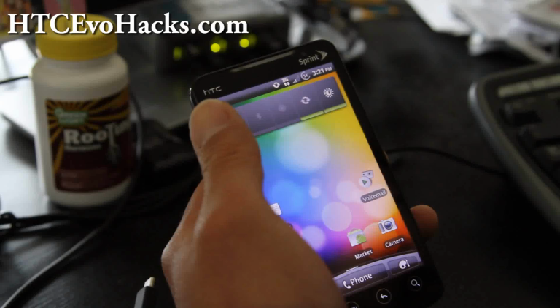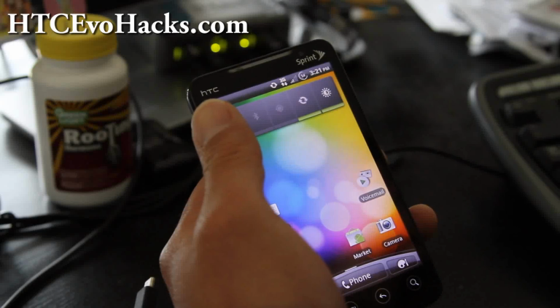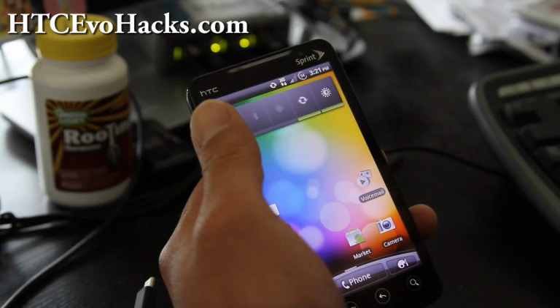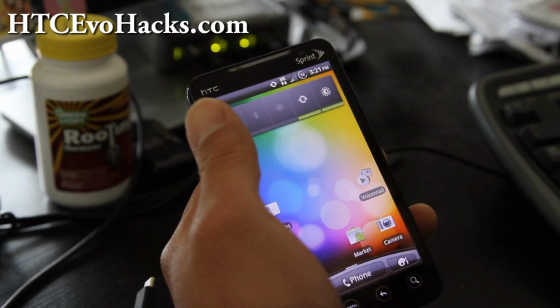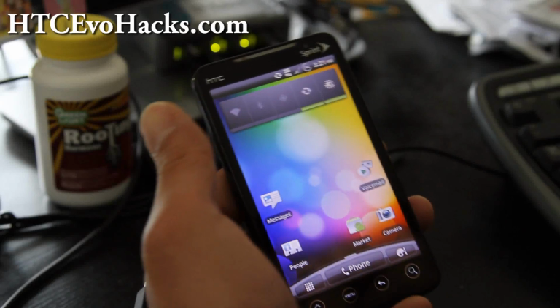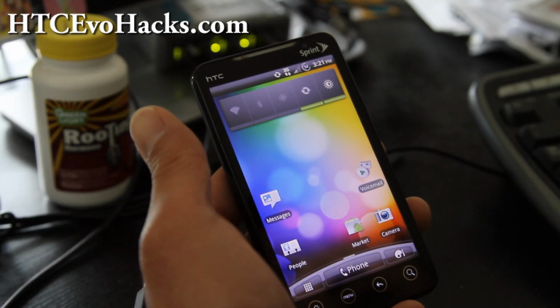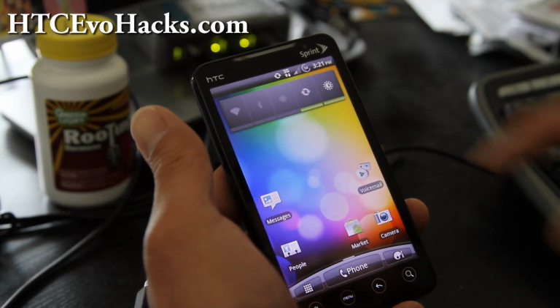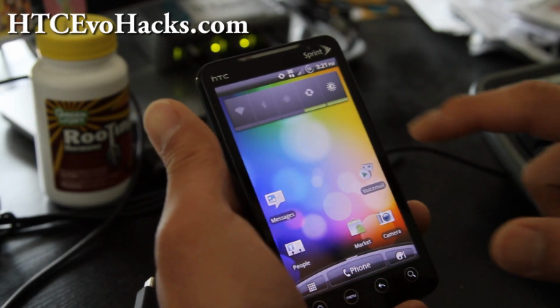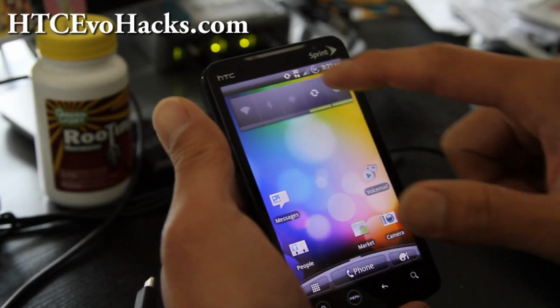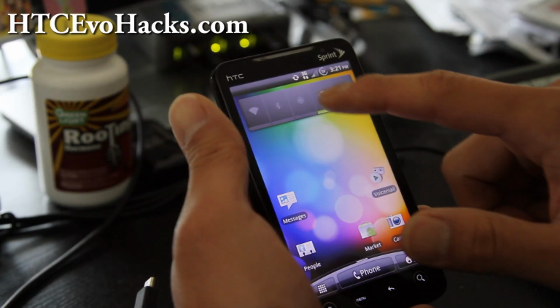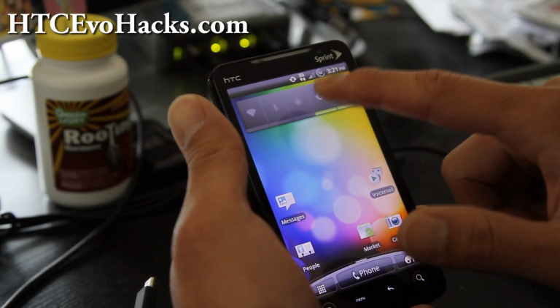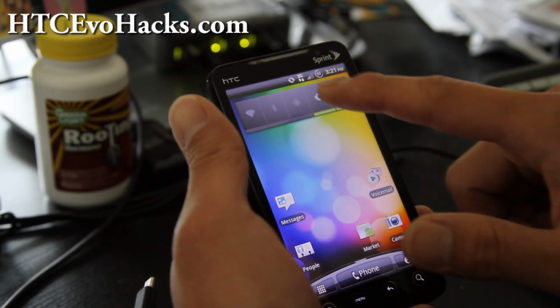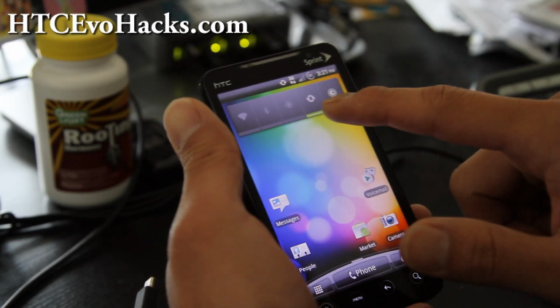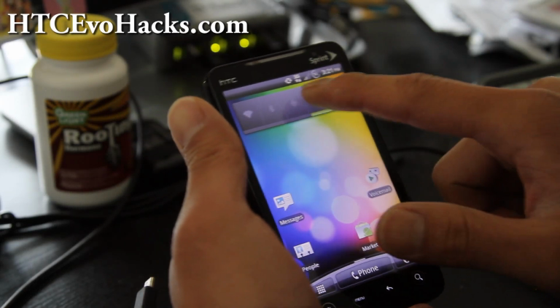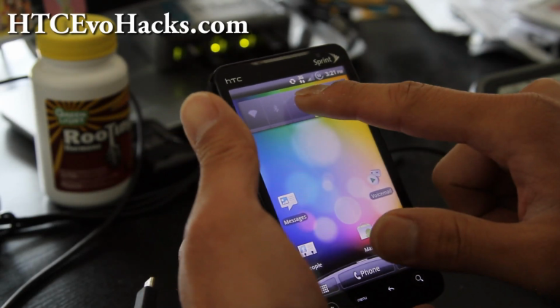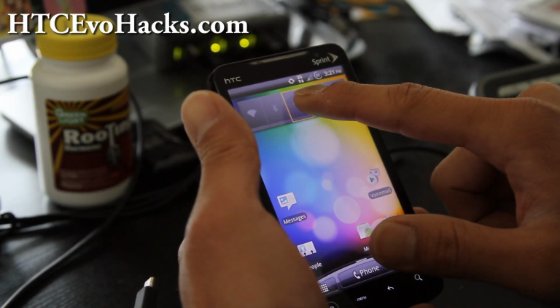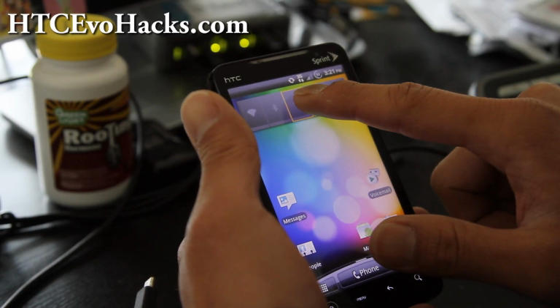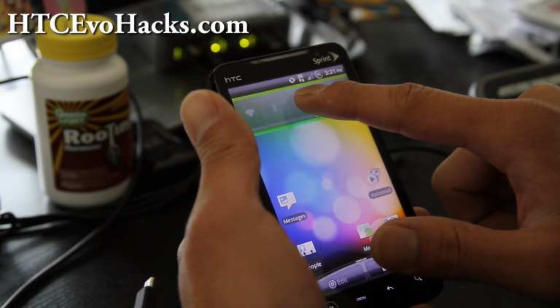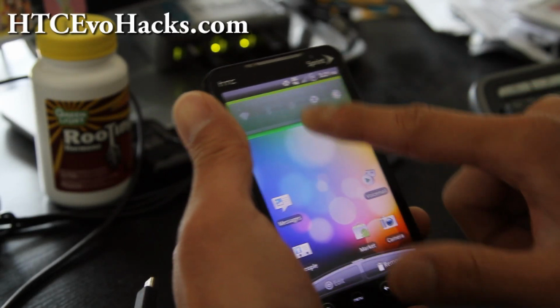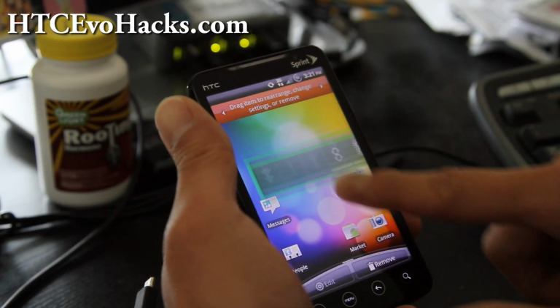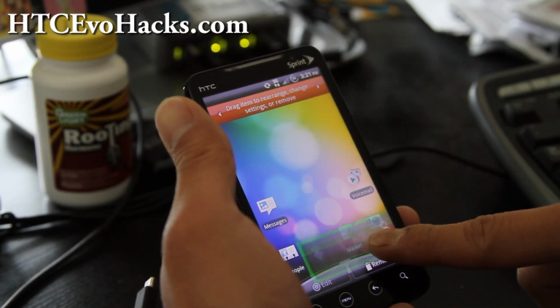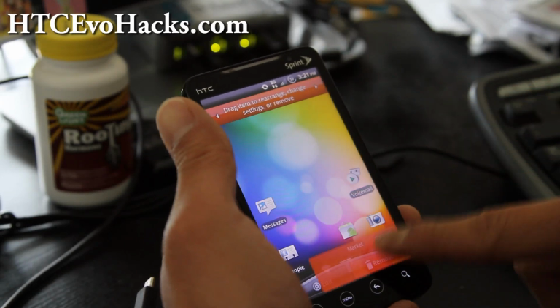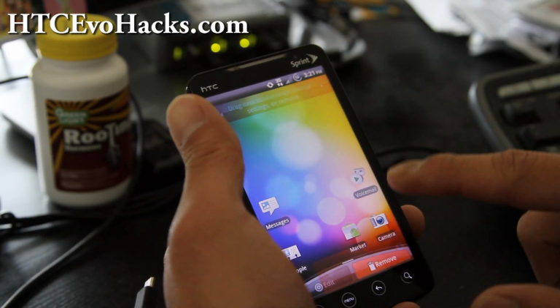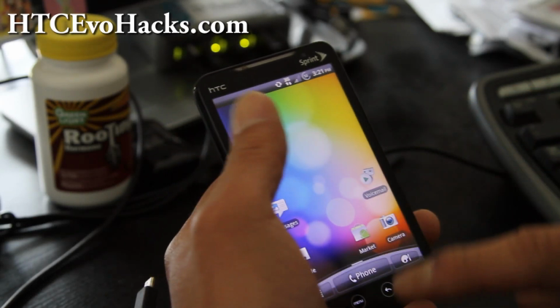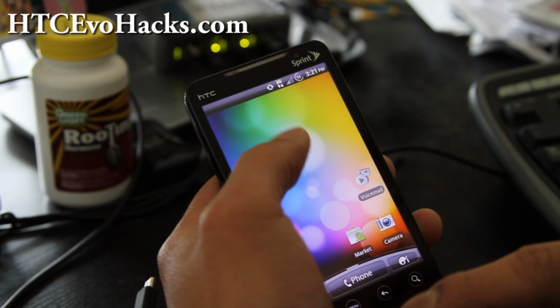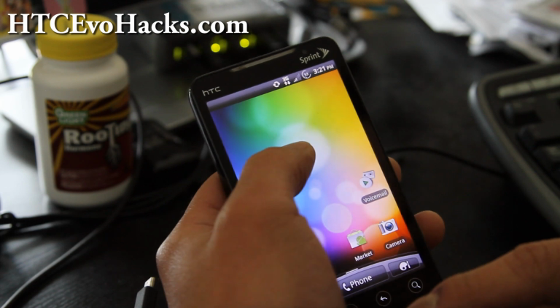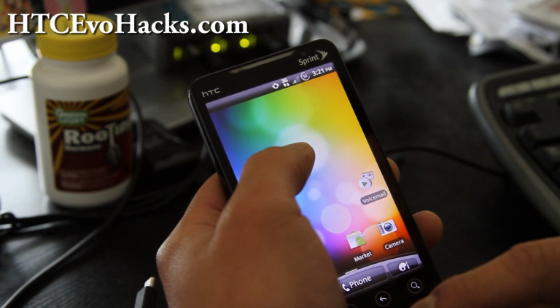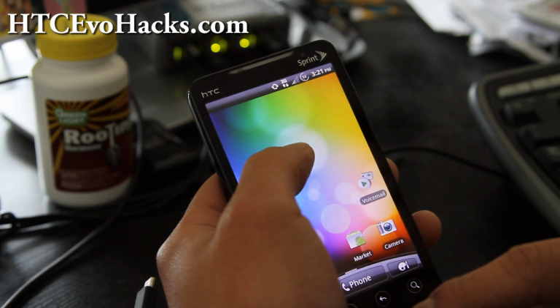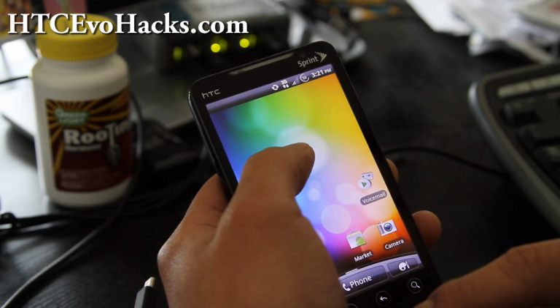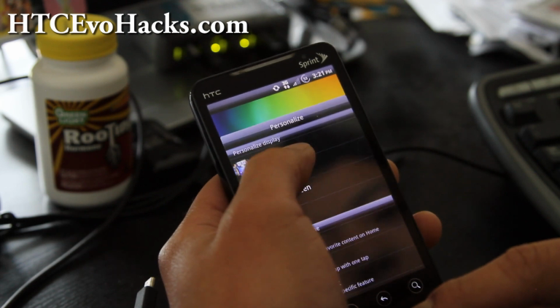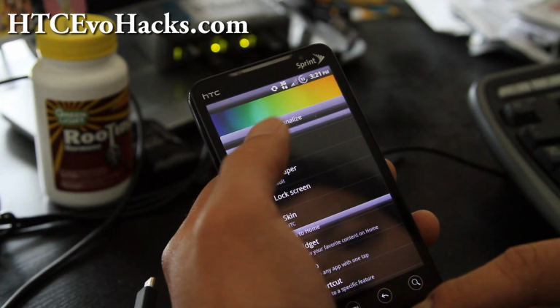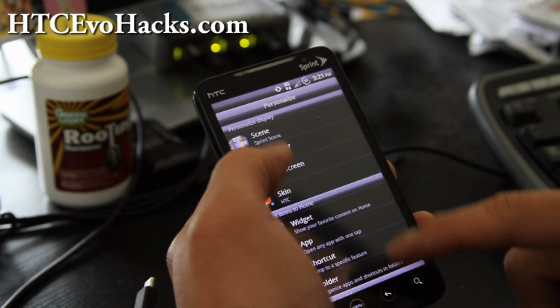One of the first things I like to do is install the power control. Let me just show you how to install it for those of you who don't know.